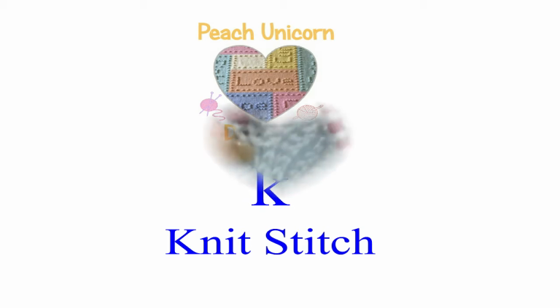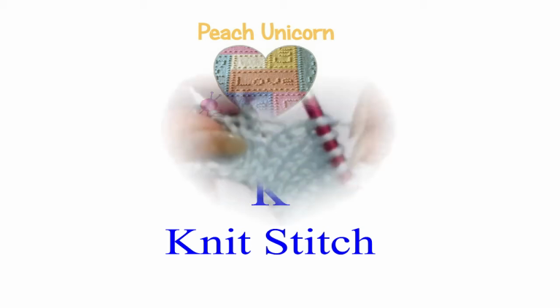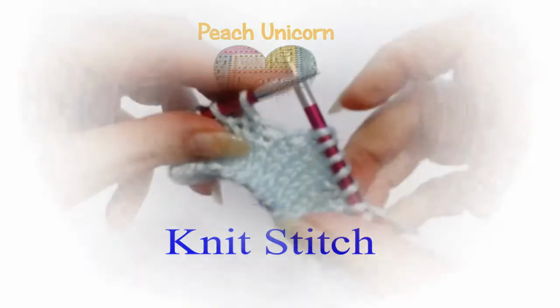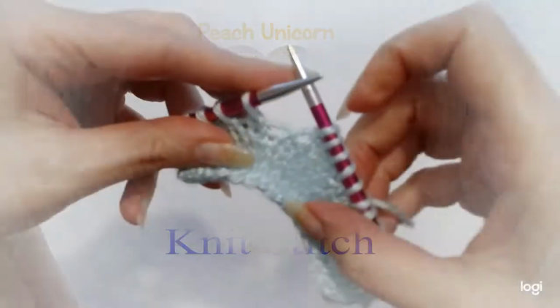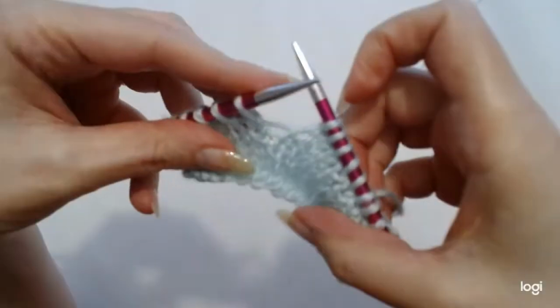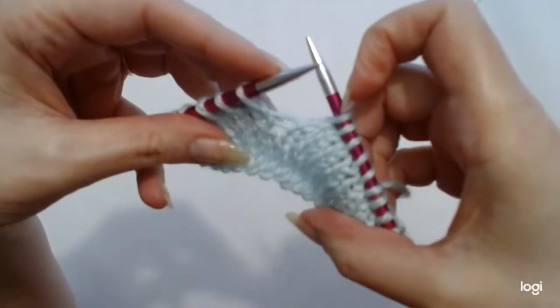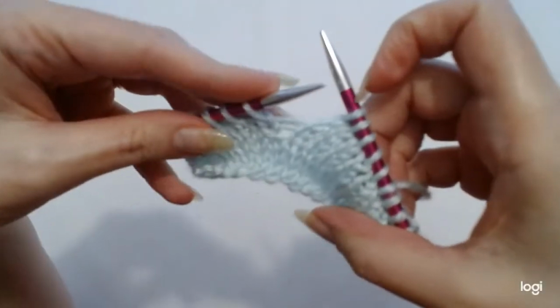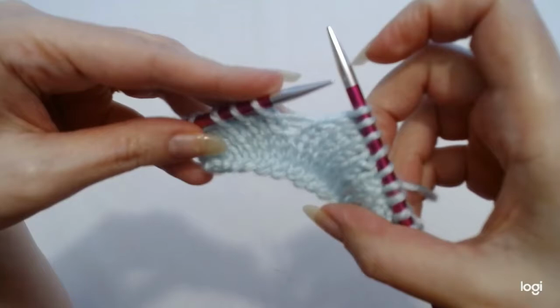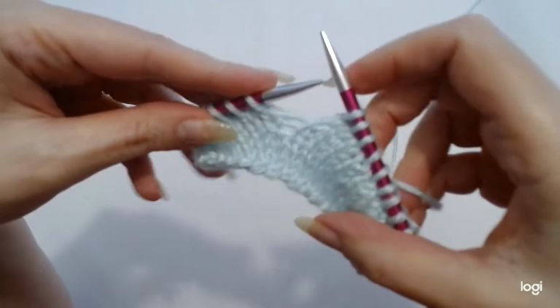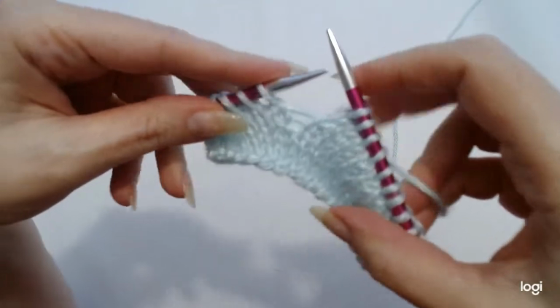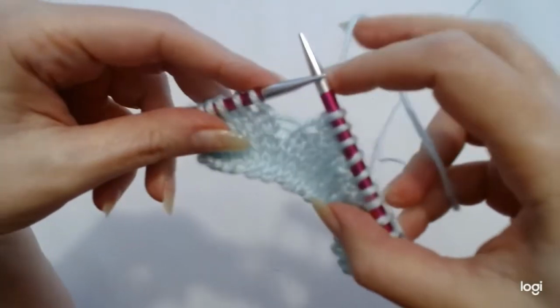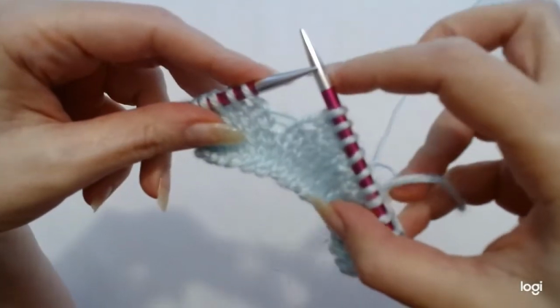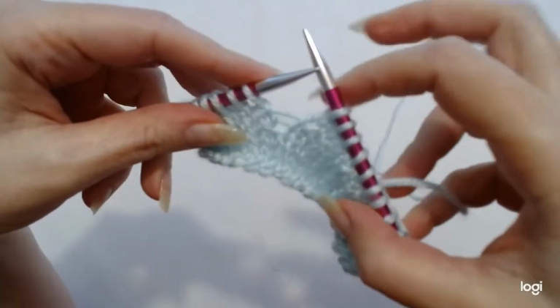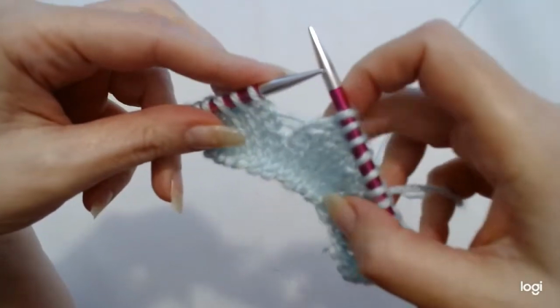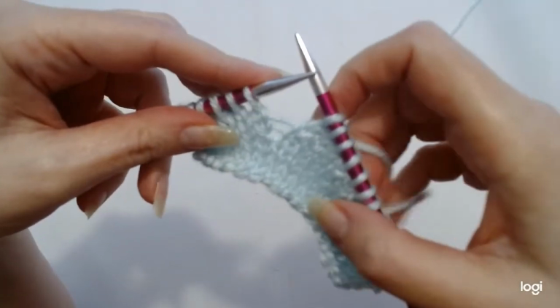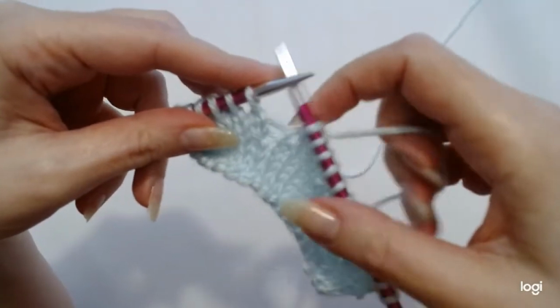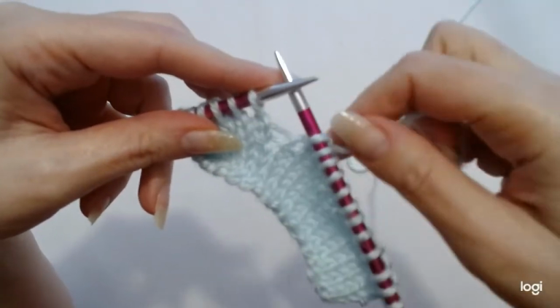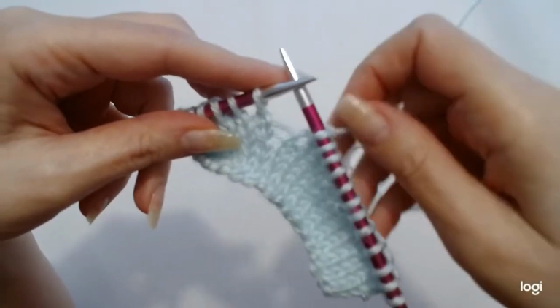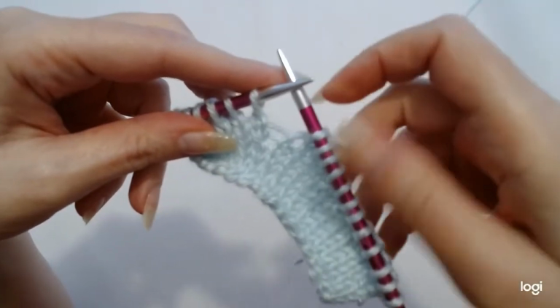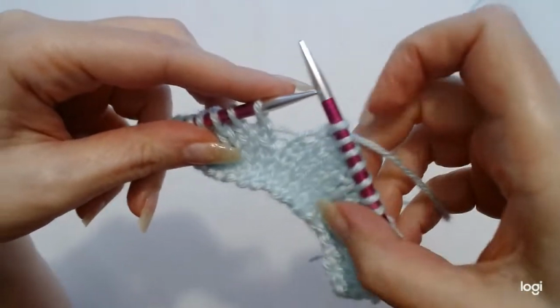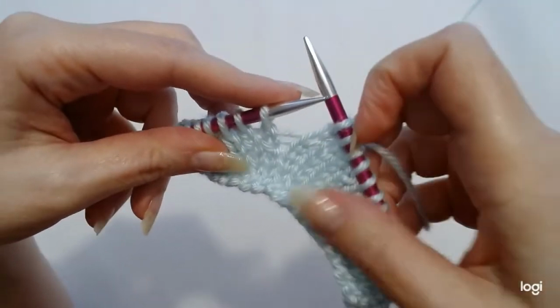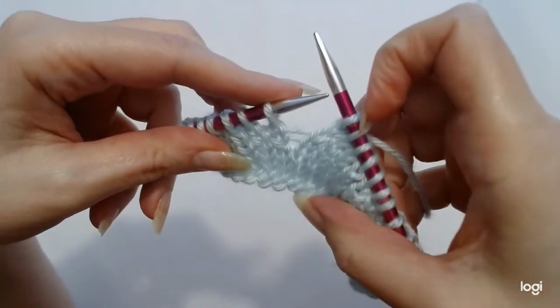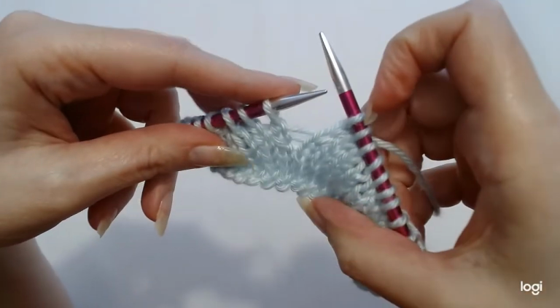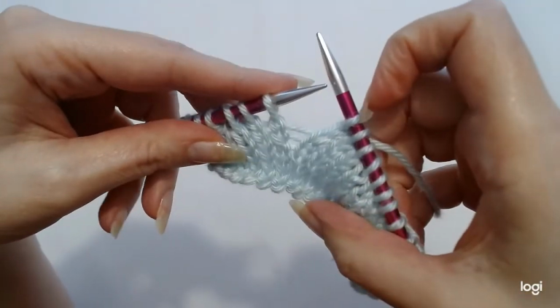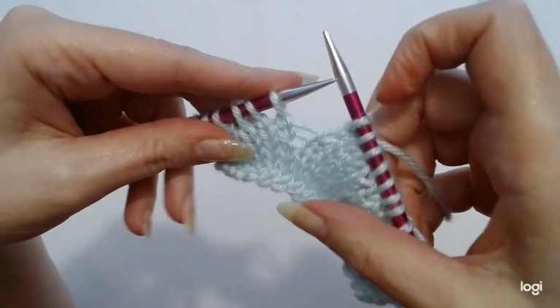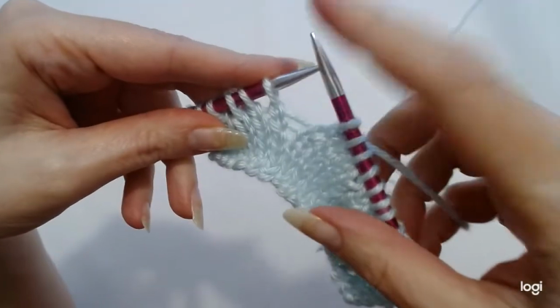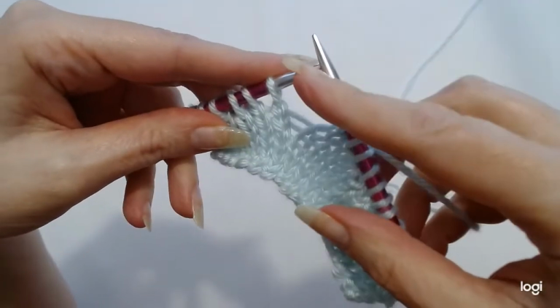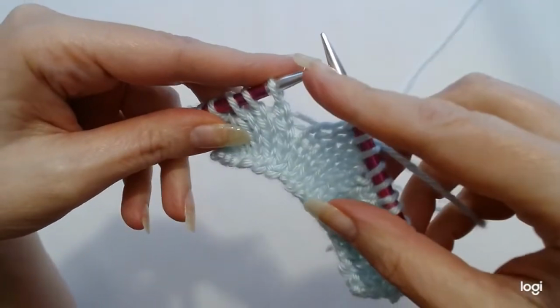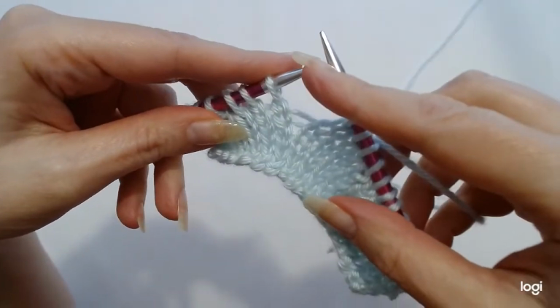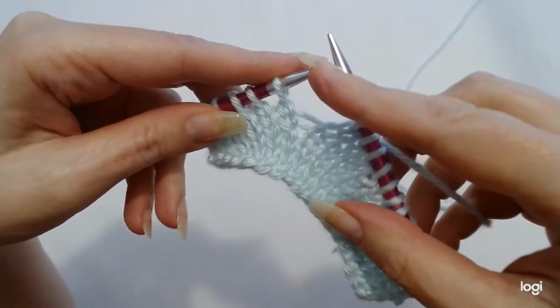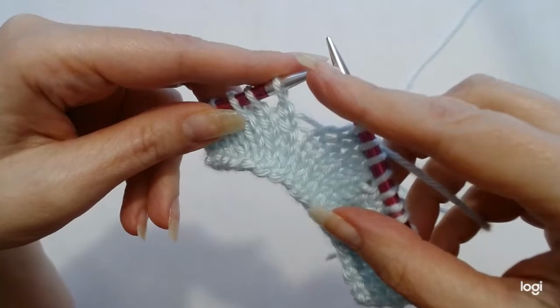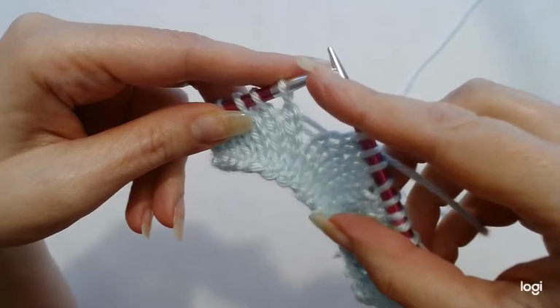There are two main stitches in knitting. One is the knit stitch and one is the purl stitch. In this video I'm going to talk you through the knit stitch.